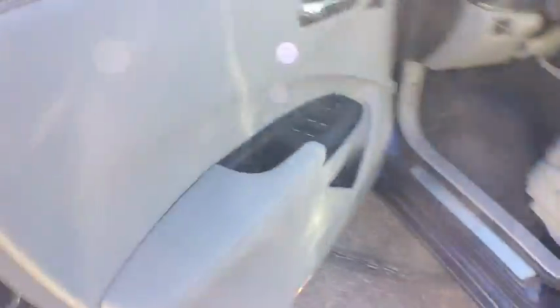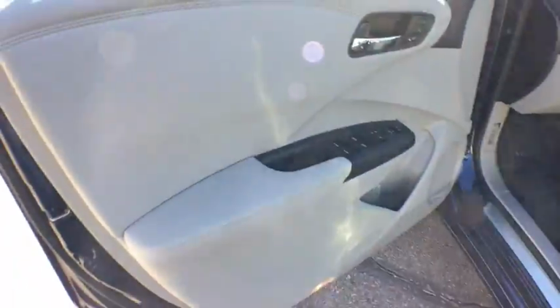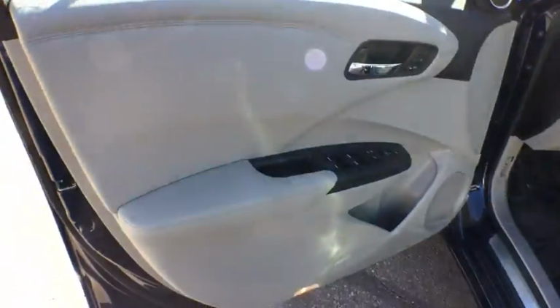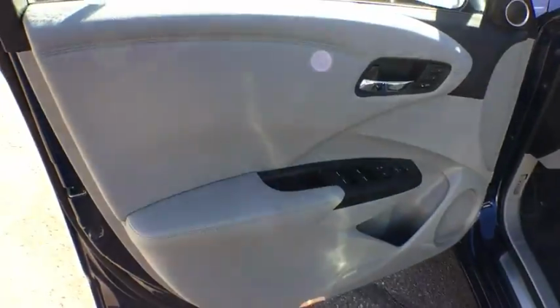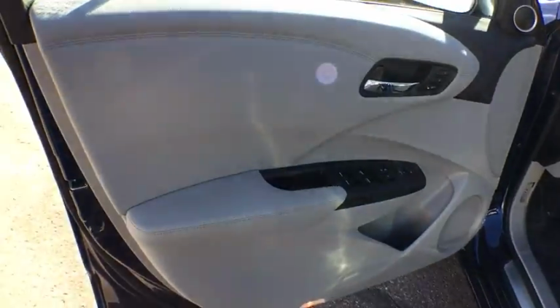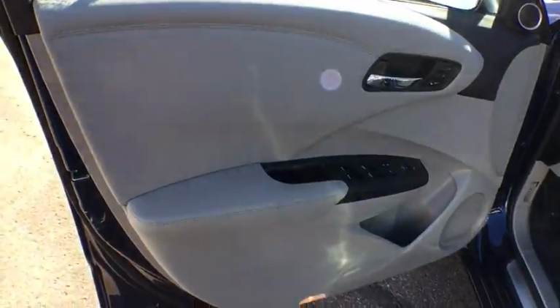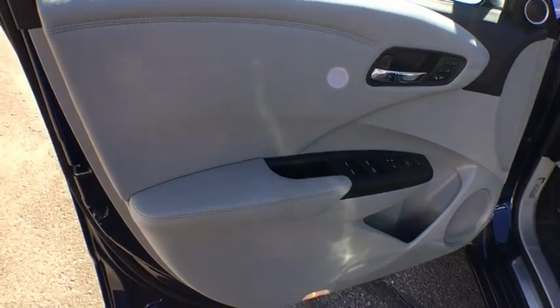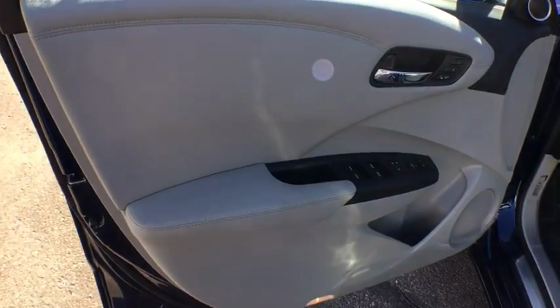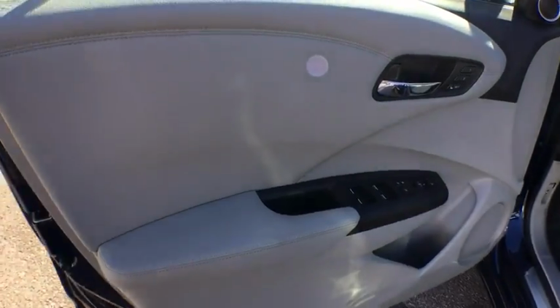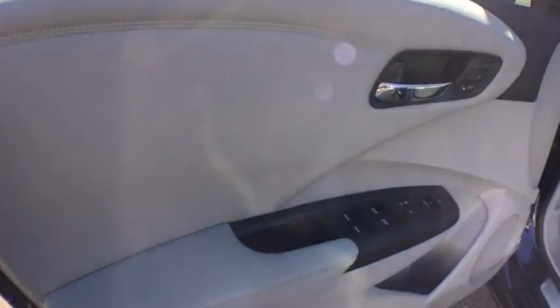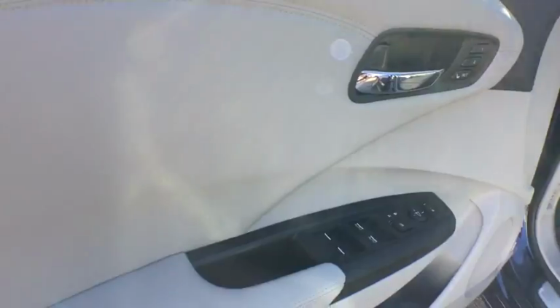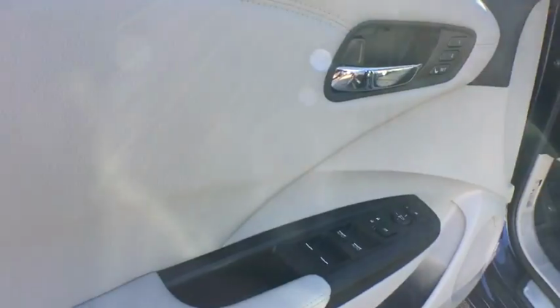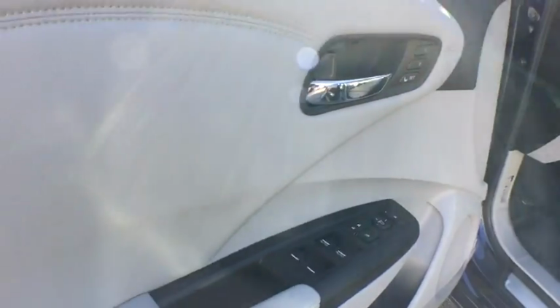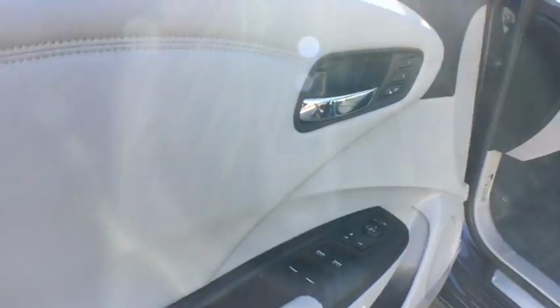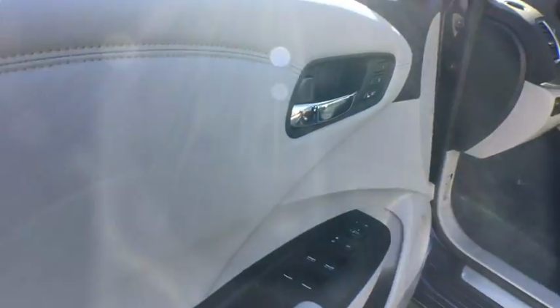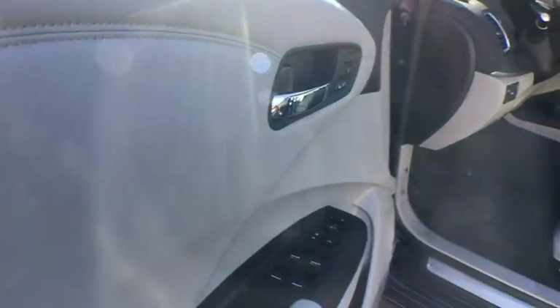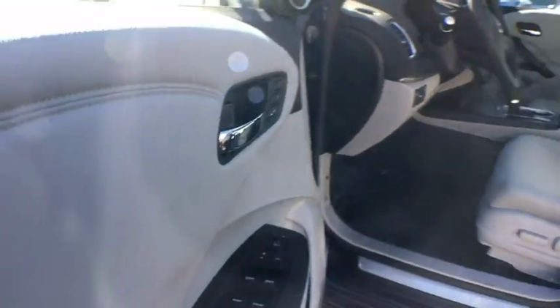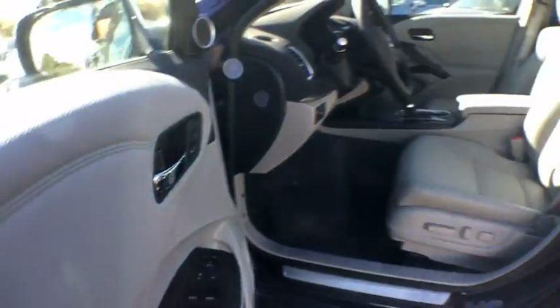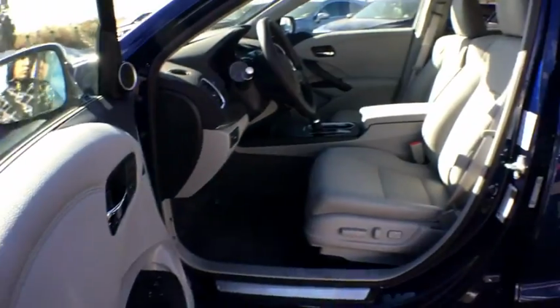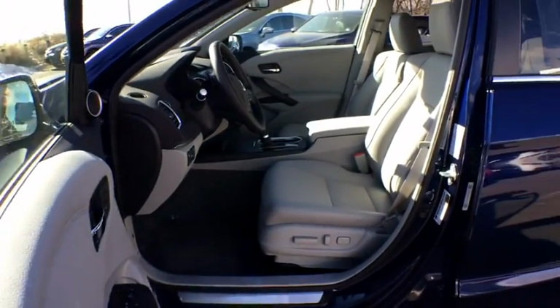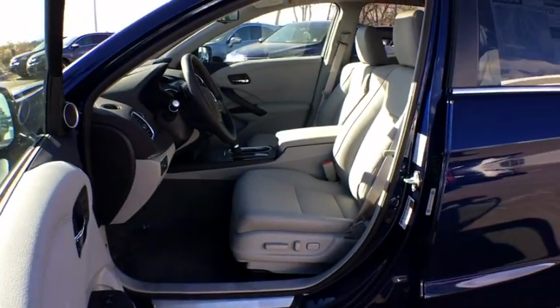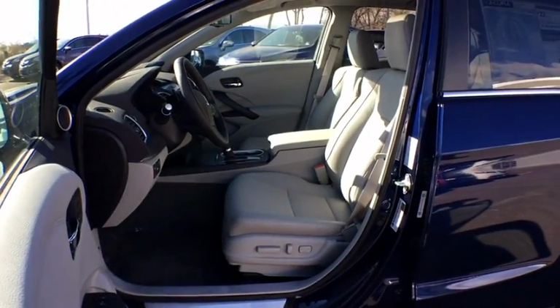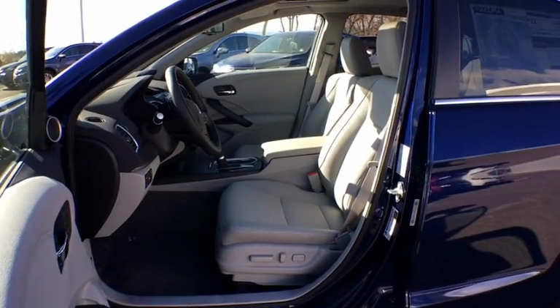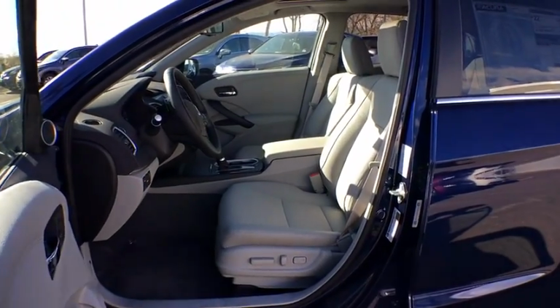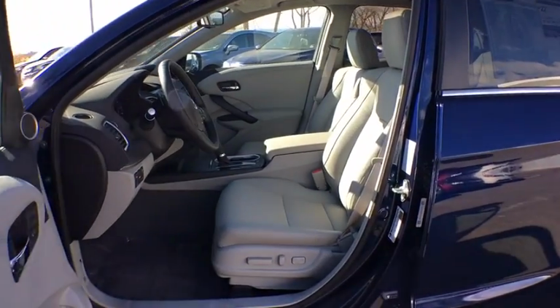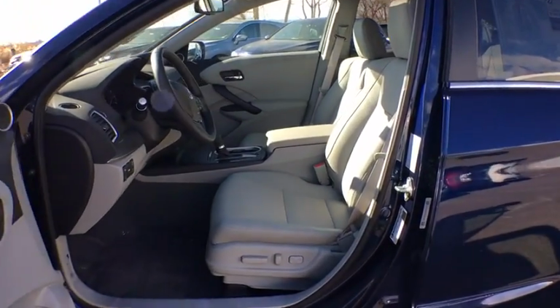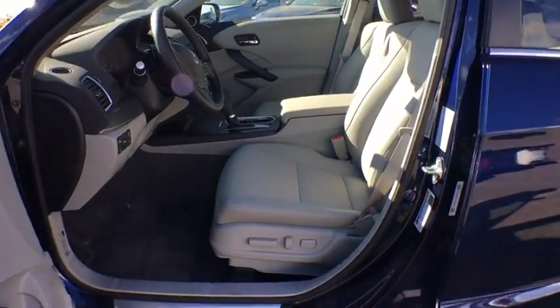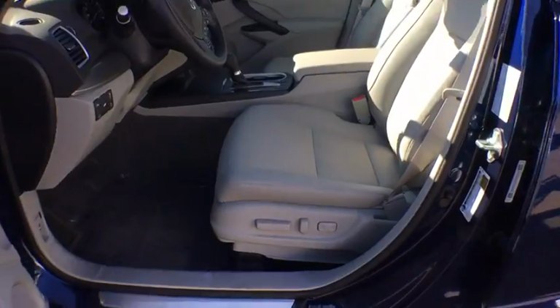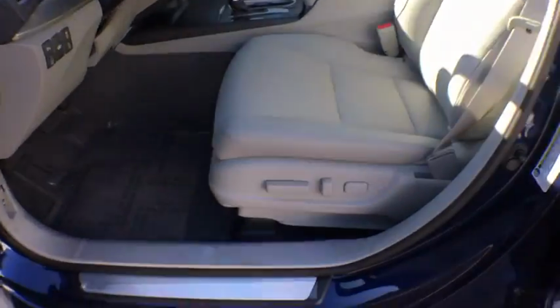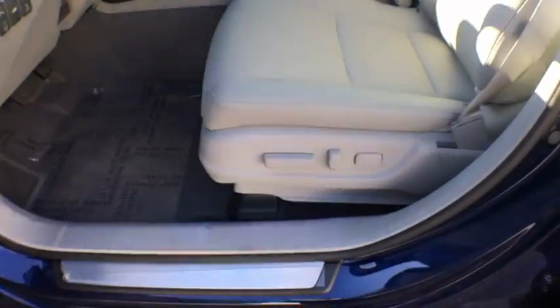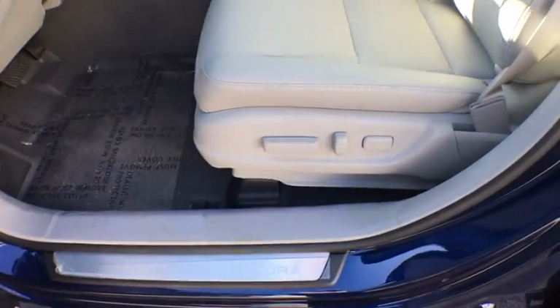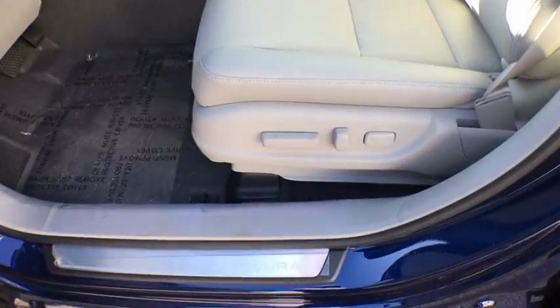Bluetooth, moonroof, leather-wrapped steering wheel, adjustable steering wheel, power steering, aluminum wheels, auto-dimming rear-view mirror.